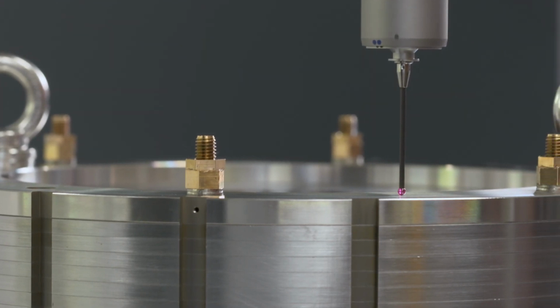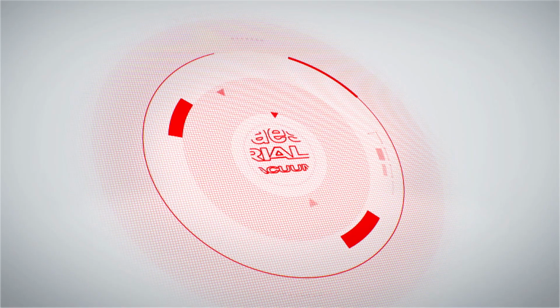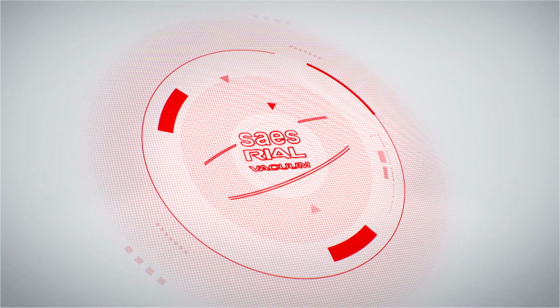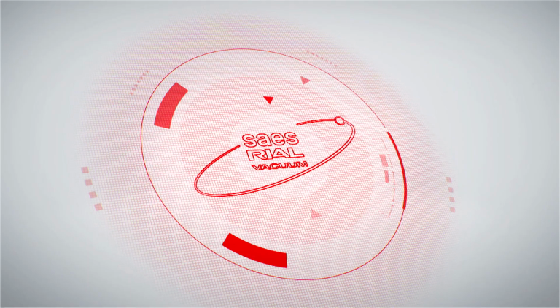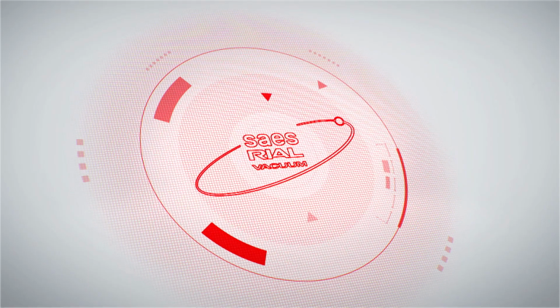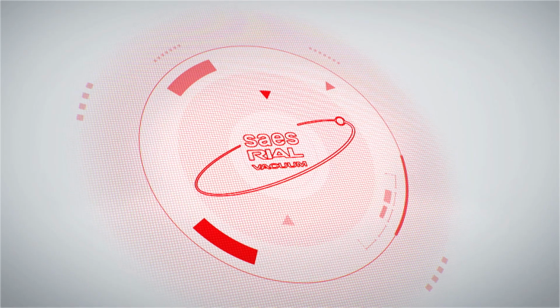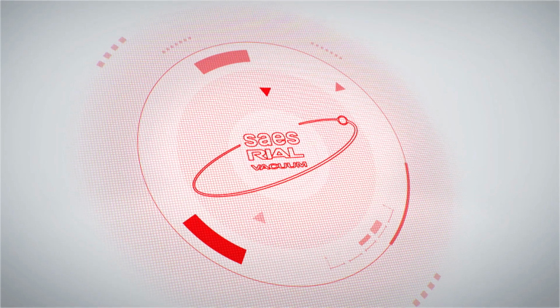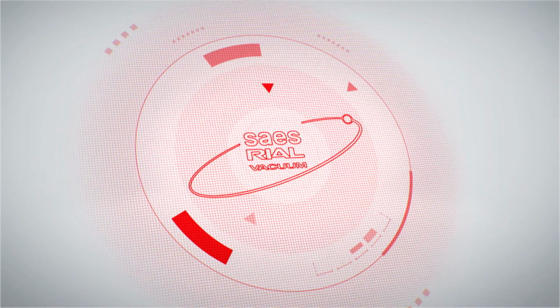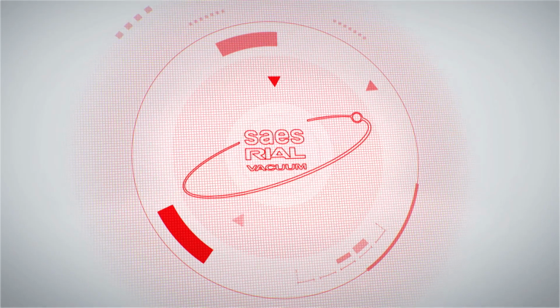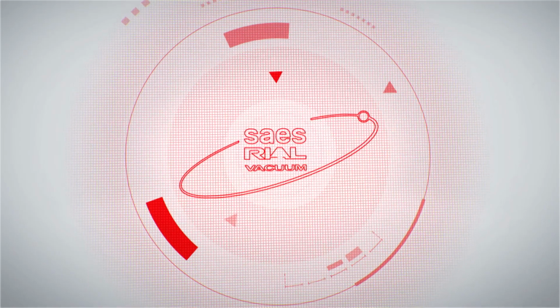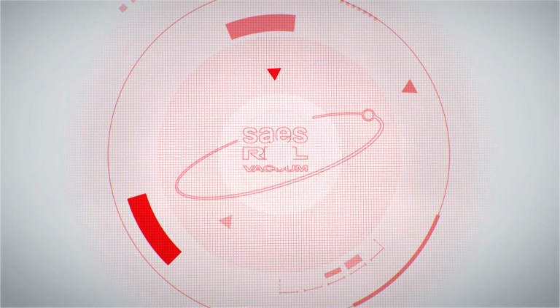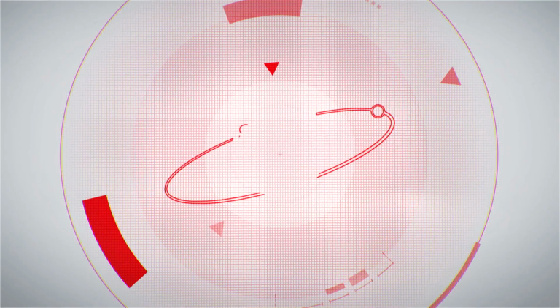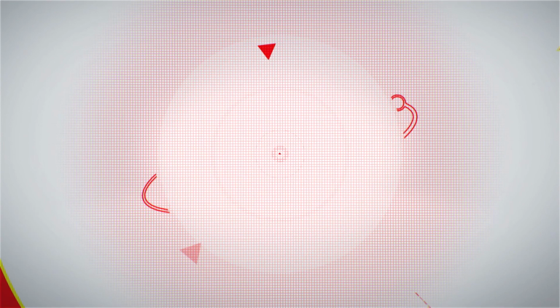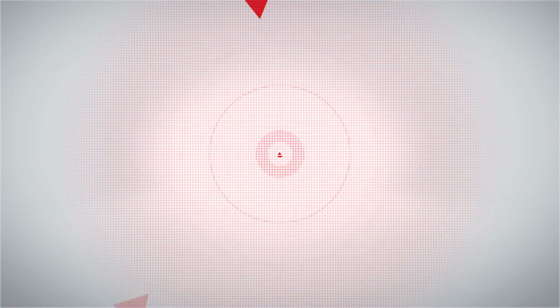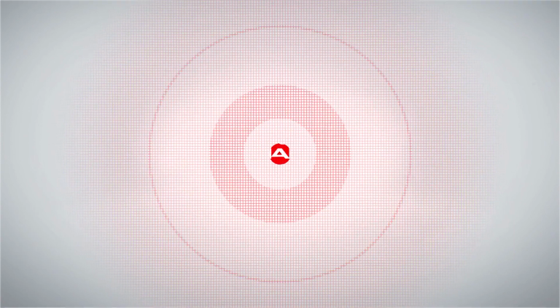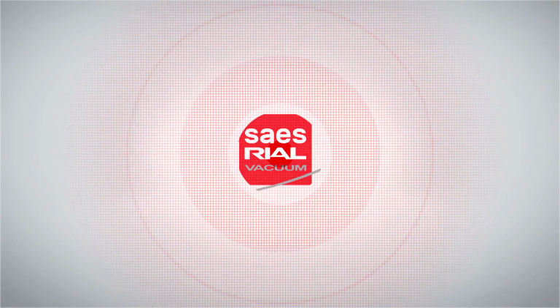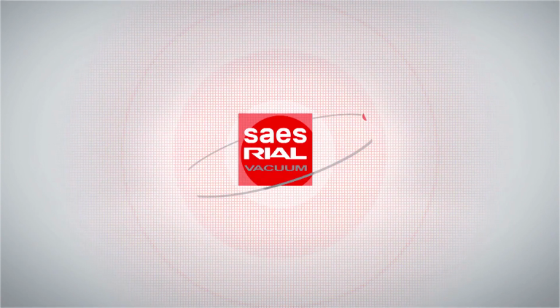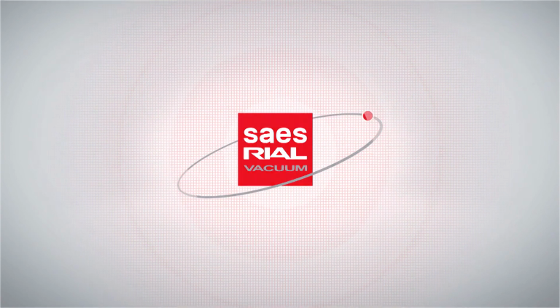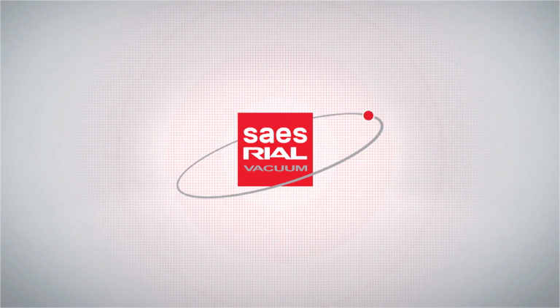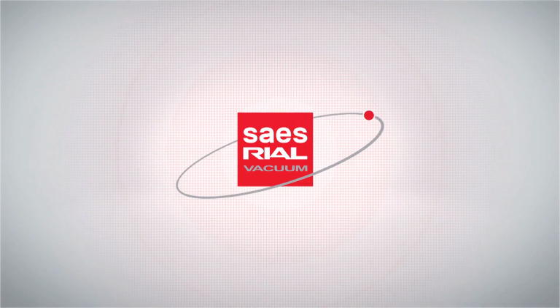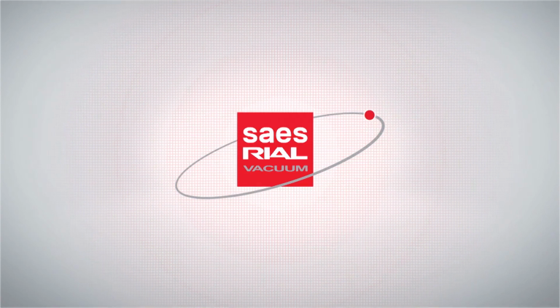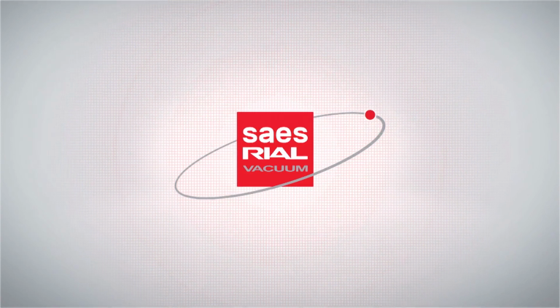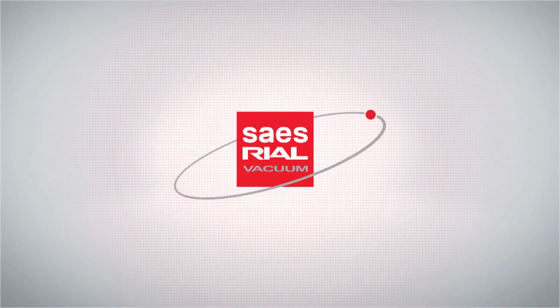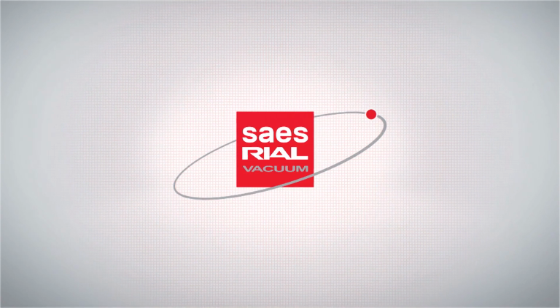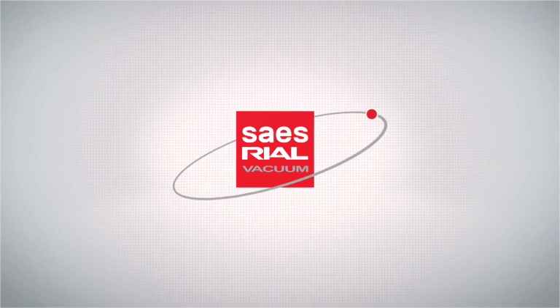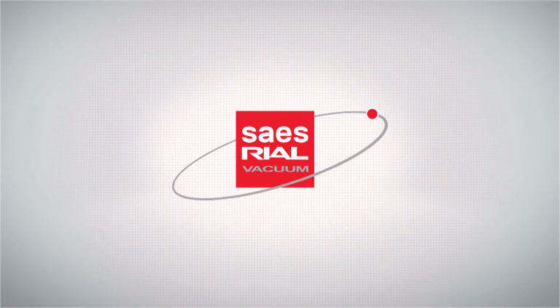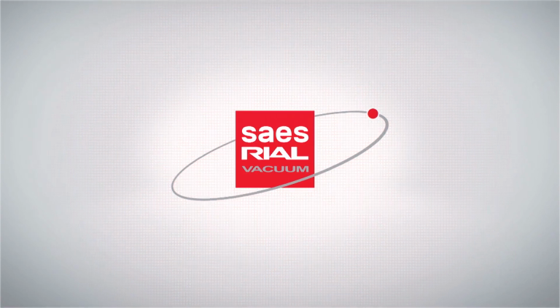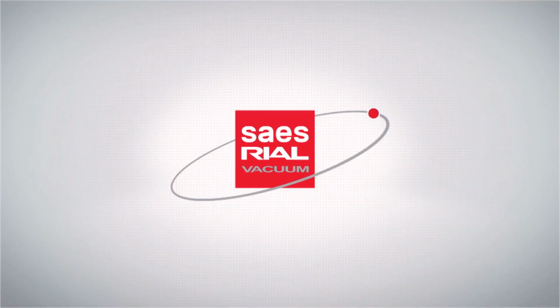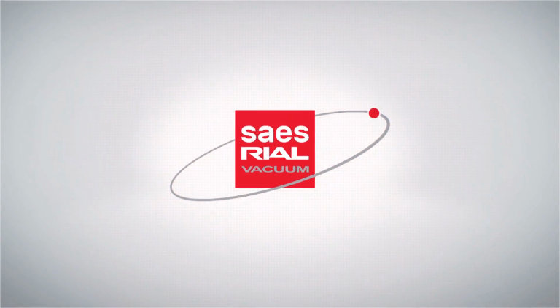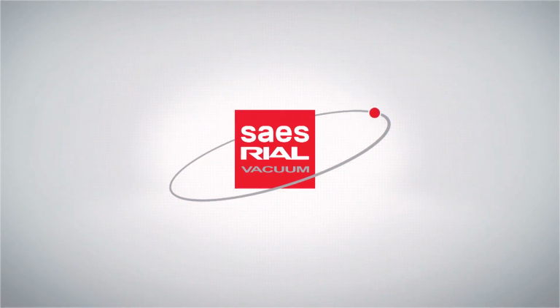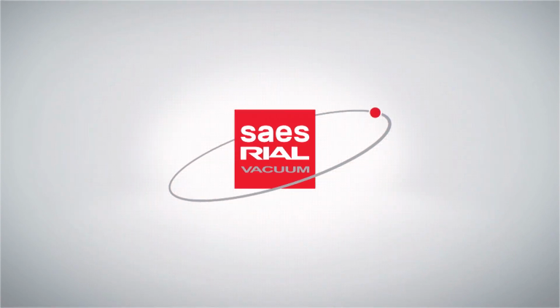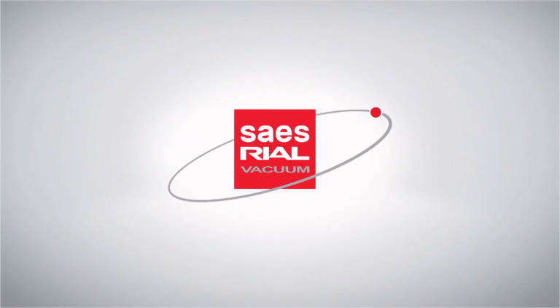SAIS Real Vacuum – excellence and passion in vacuum systems.